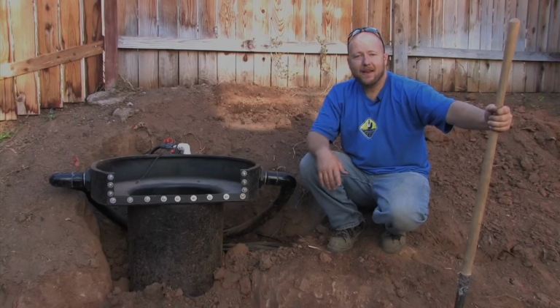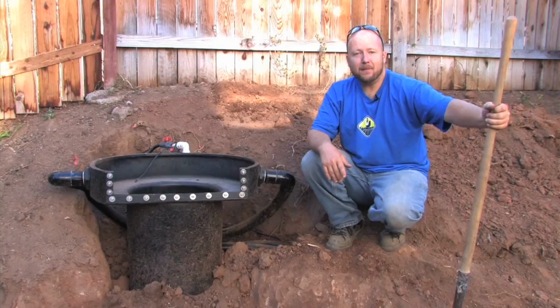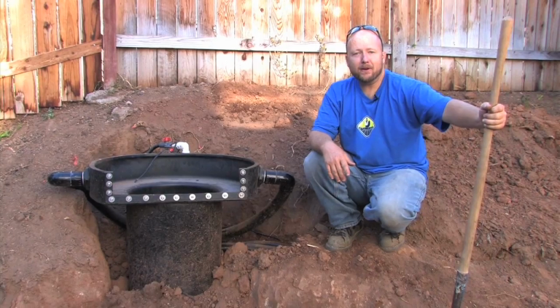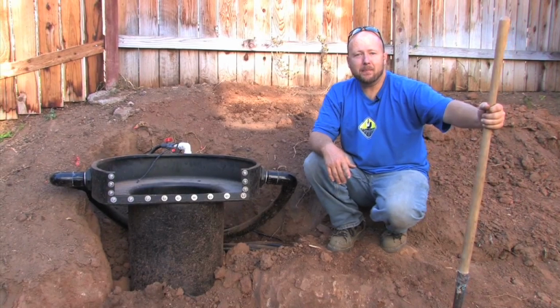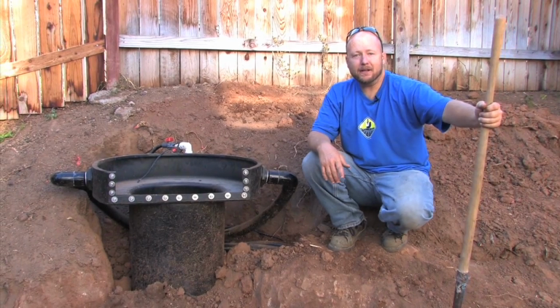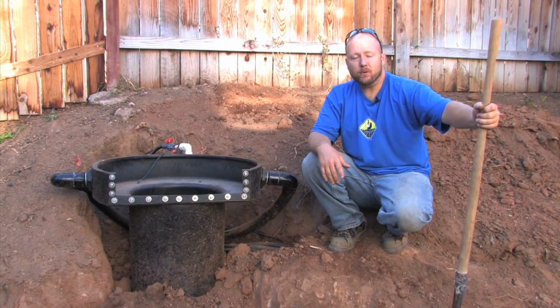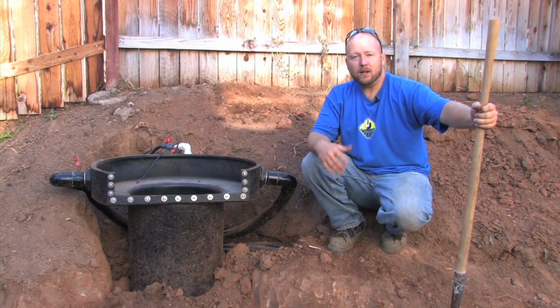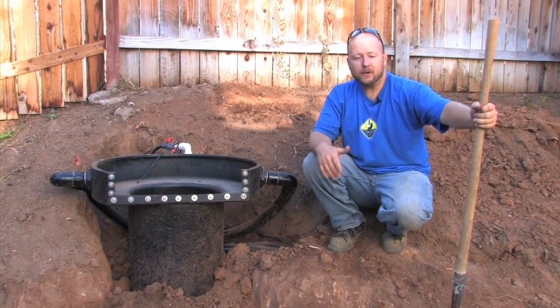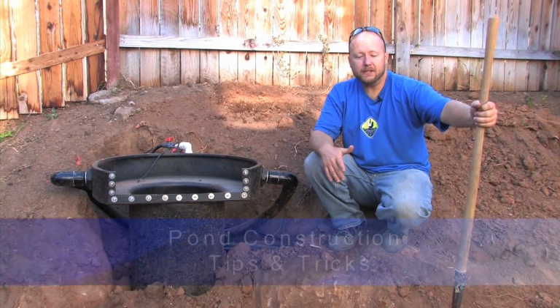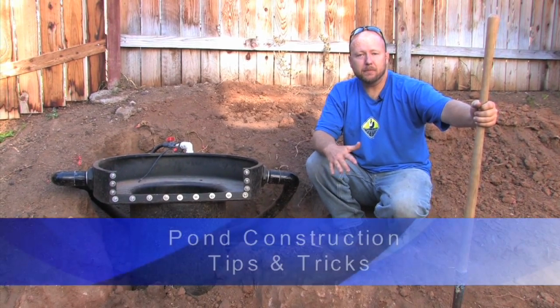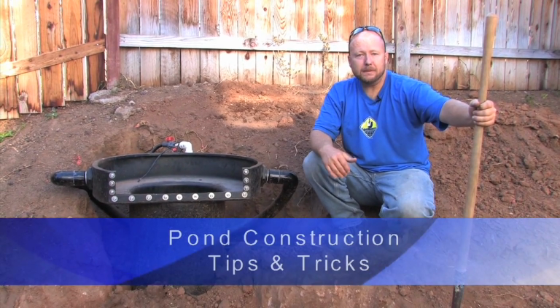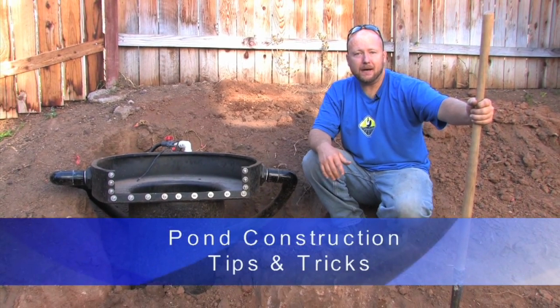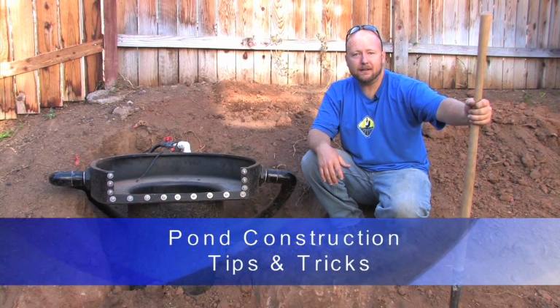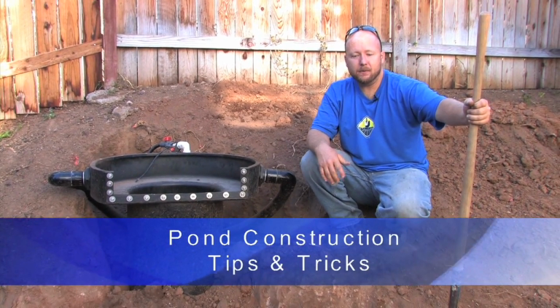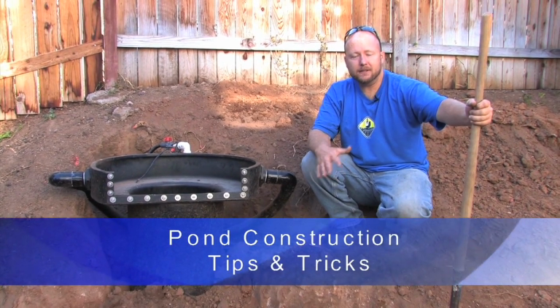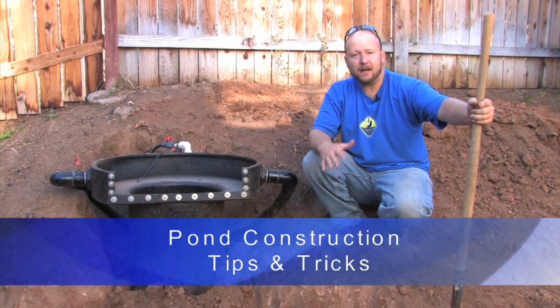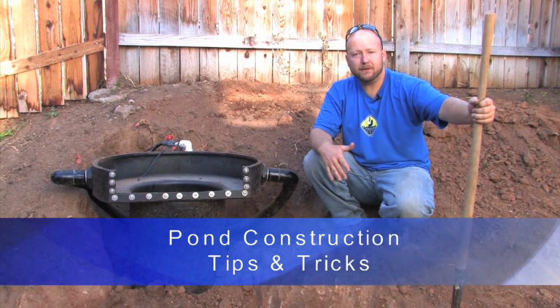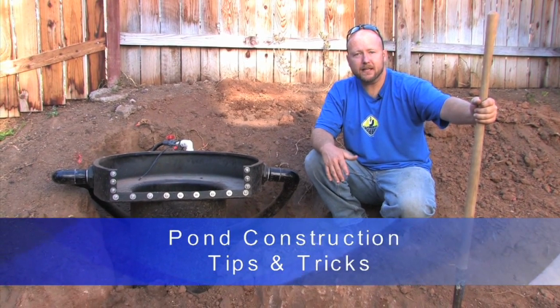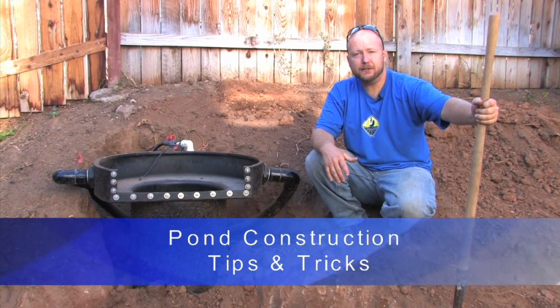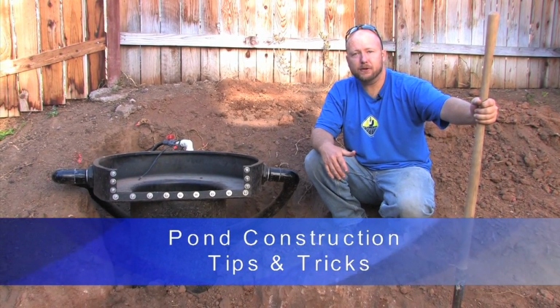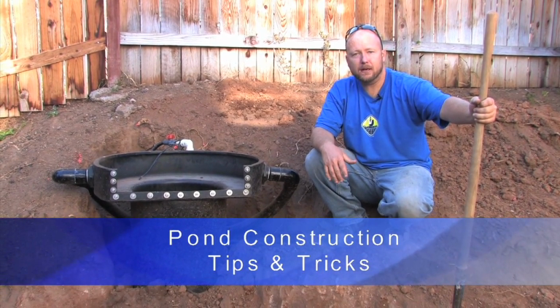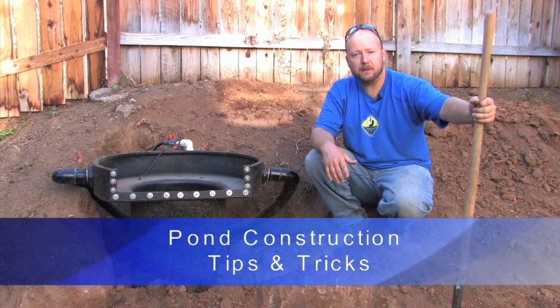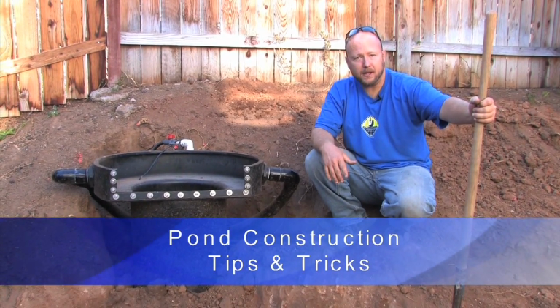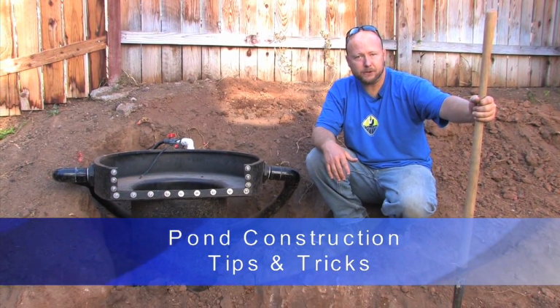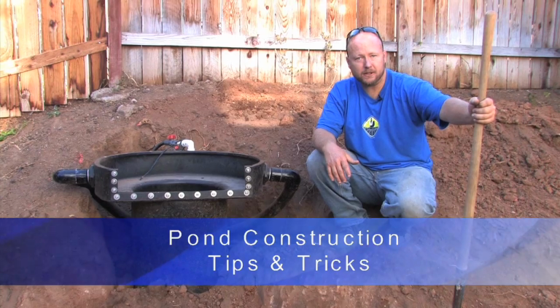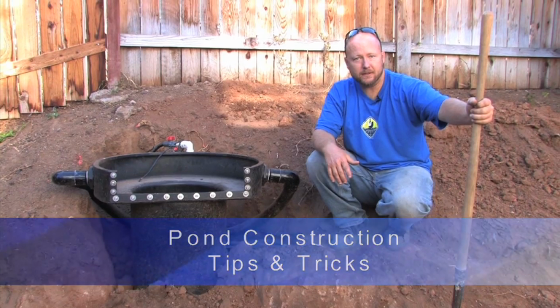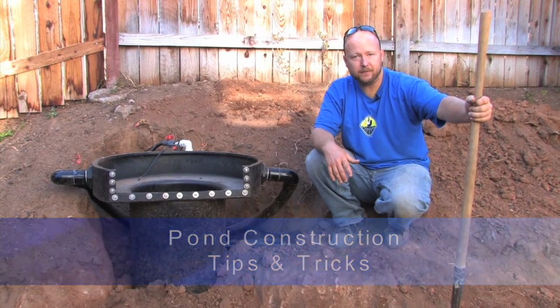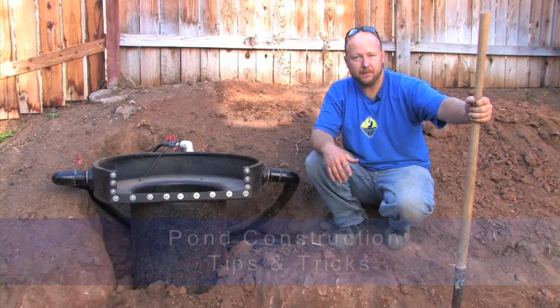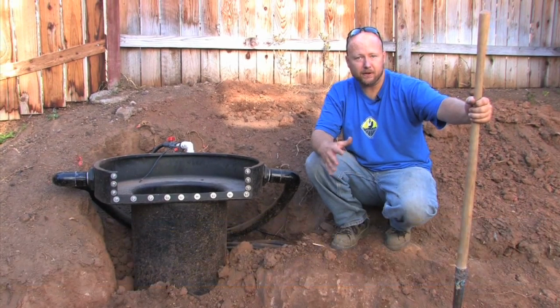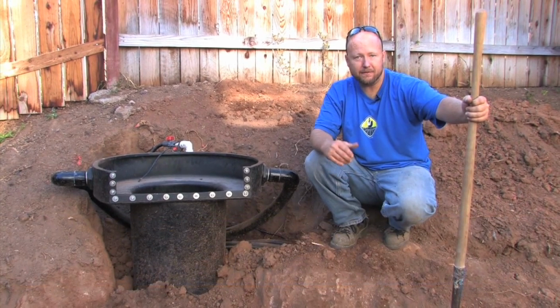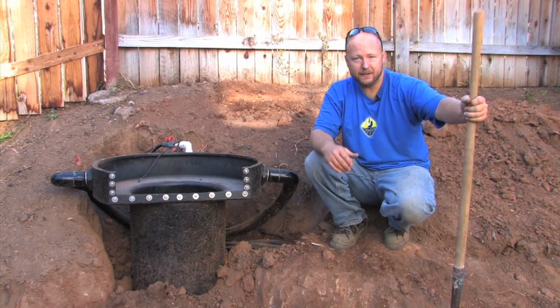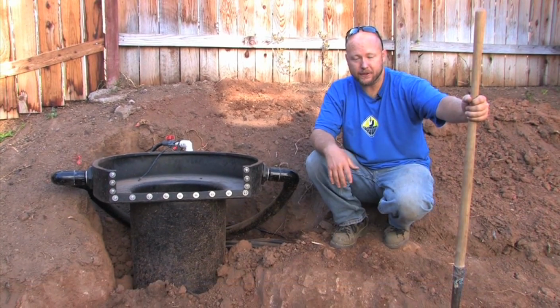Hey, I'm Eric, the pond digger. We're on location building a pond and I wanted to stop for a second and show you a couple of pond construction tips to make your life easier.